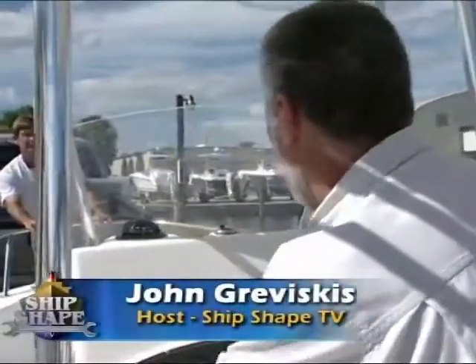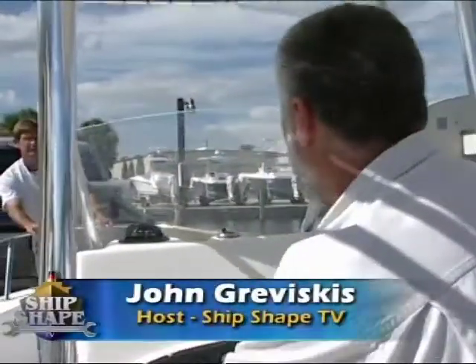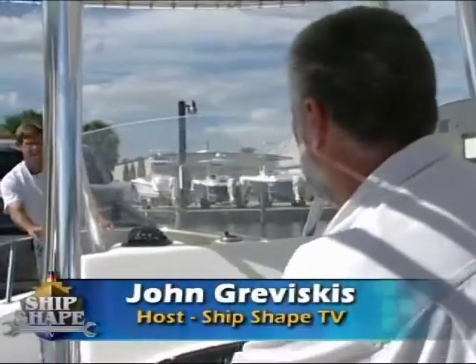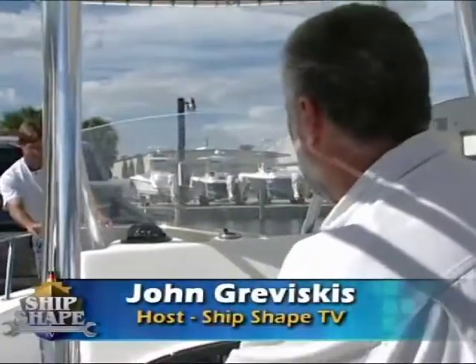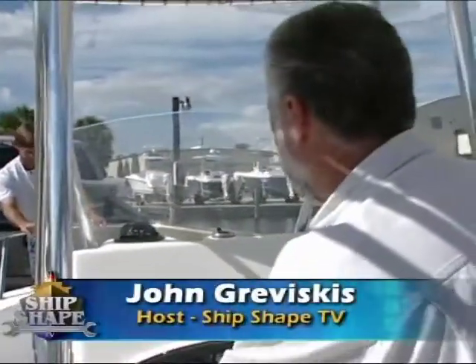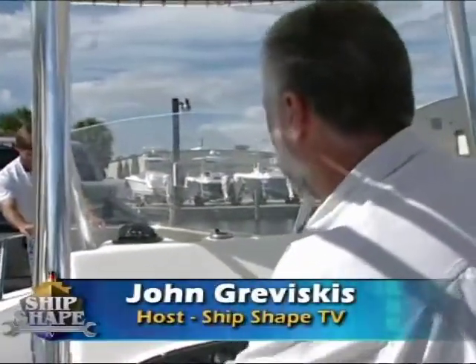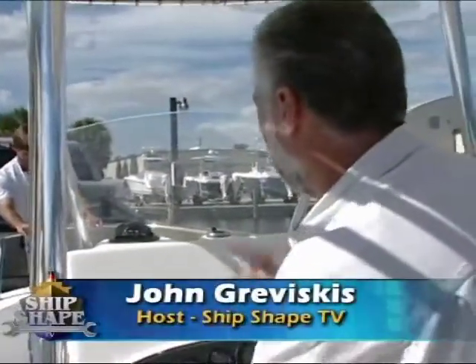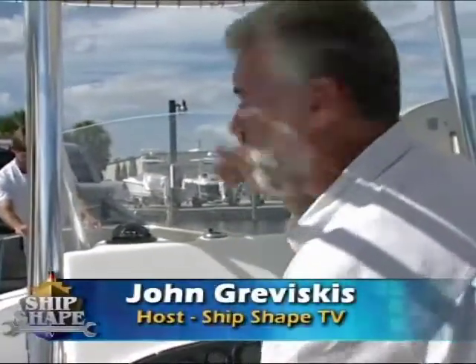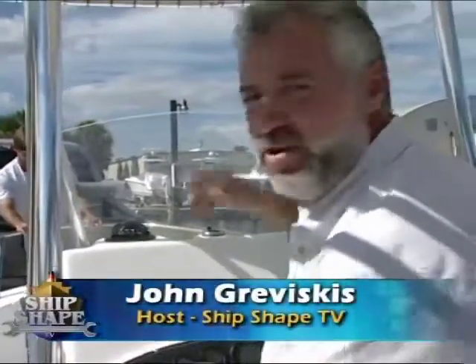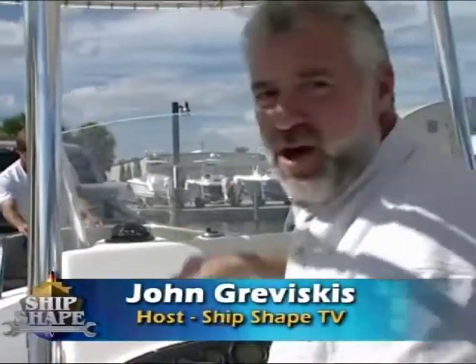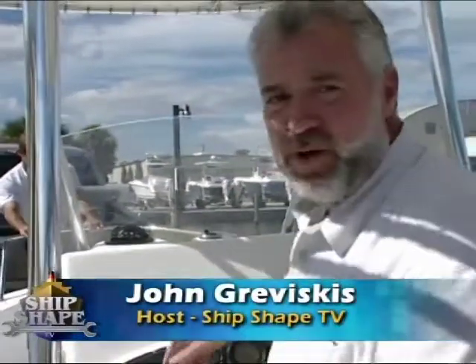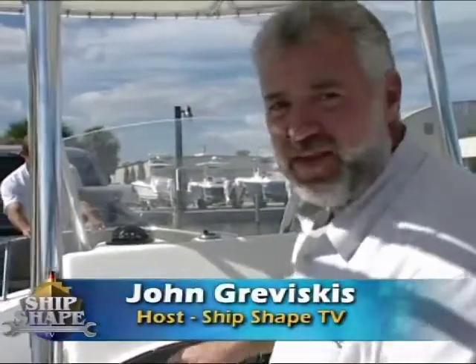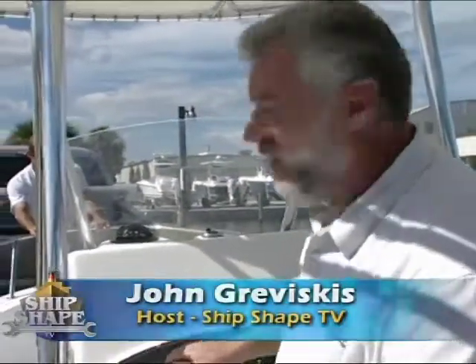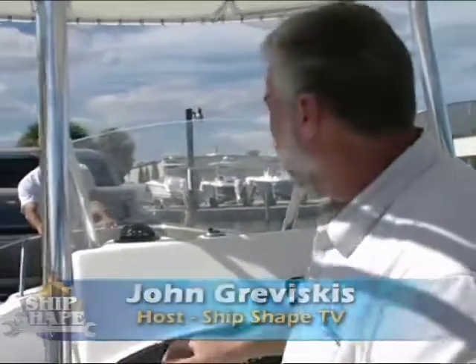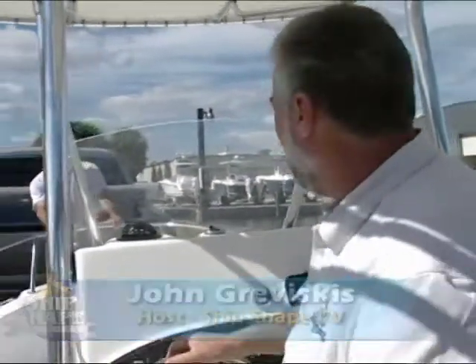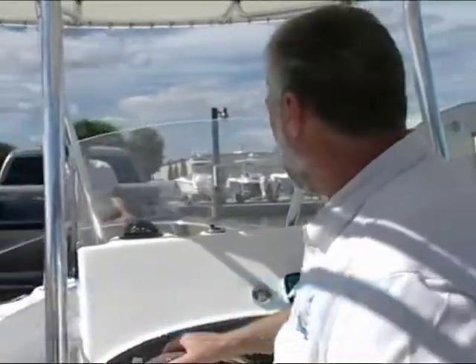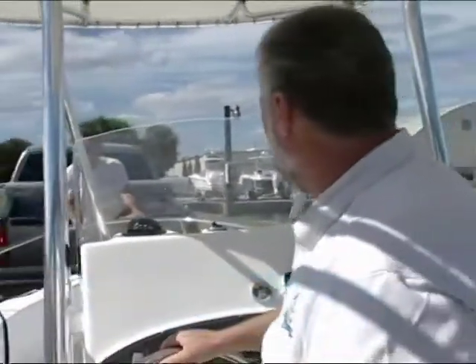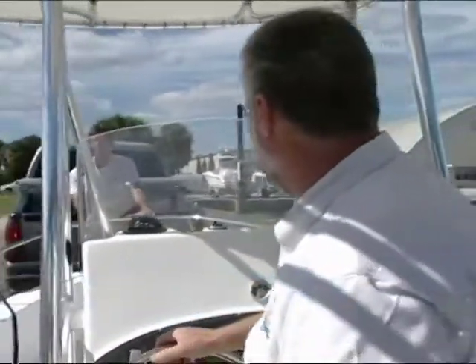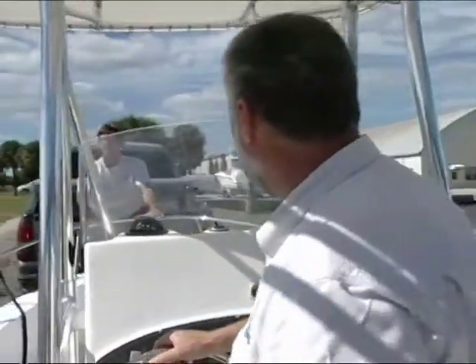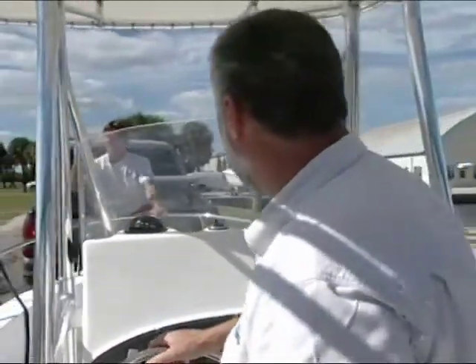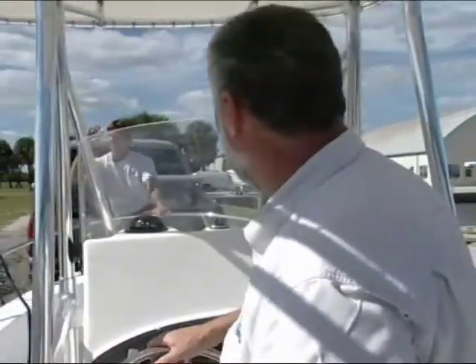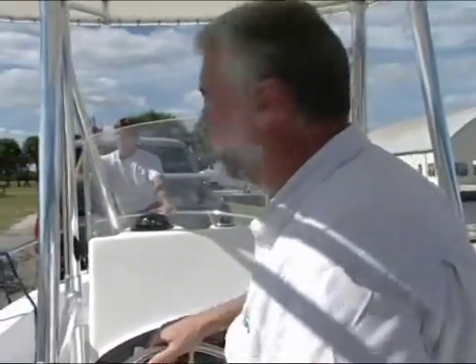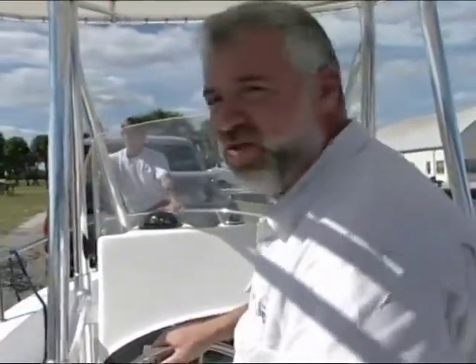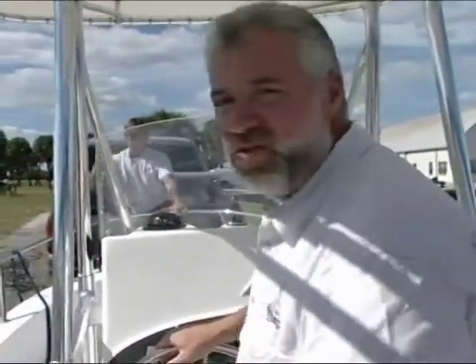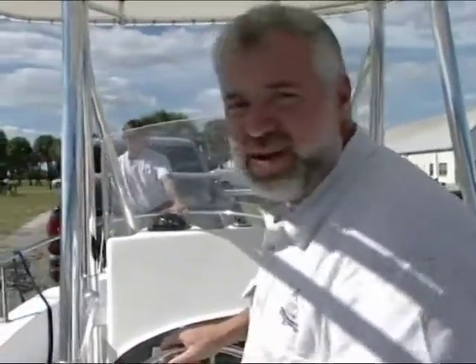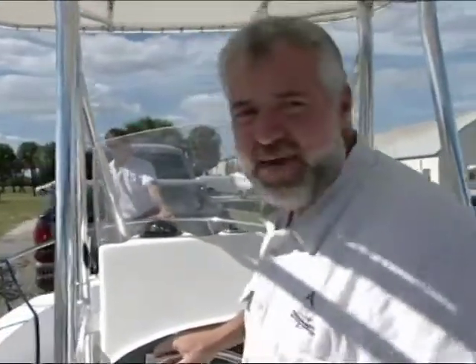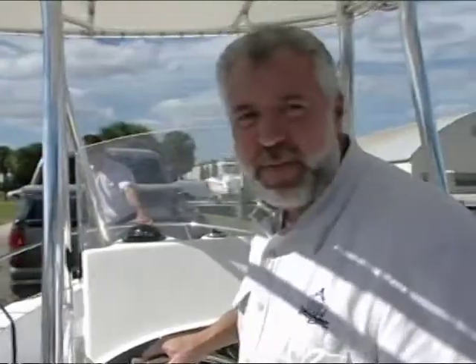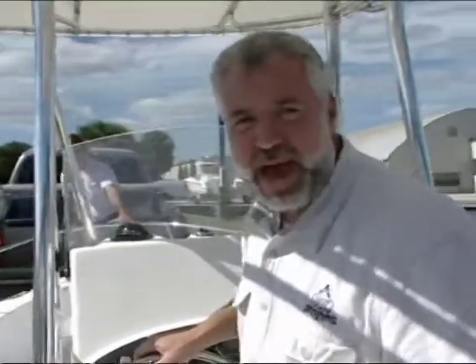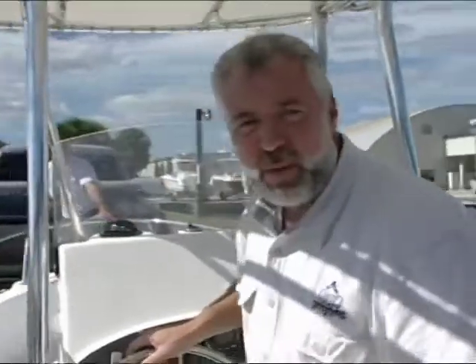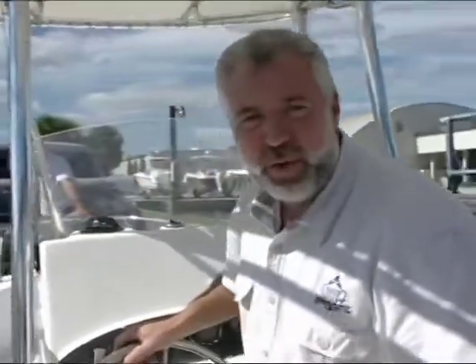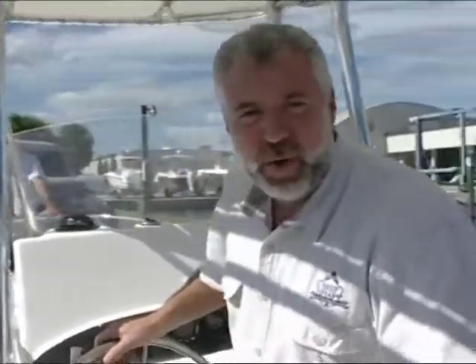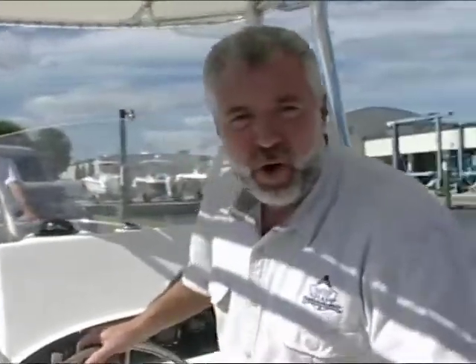Hi, I'm John Graviskas. This is Bert Delbert. Say hello to everybody. Hey, everybody. Great to have you back aboard the boat.